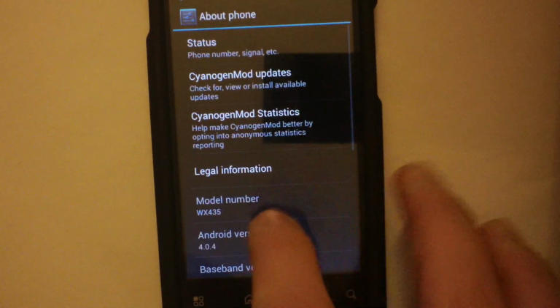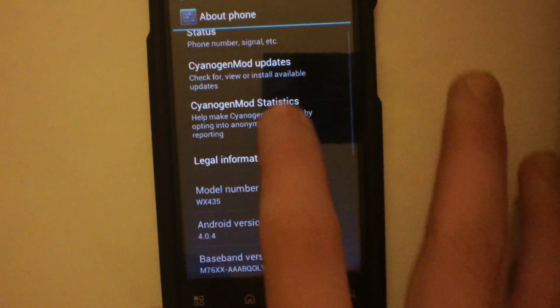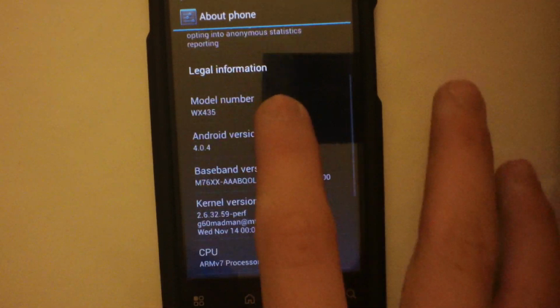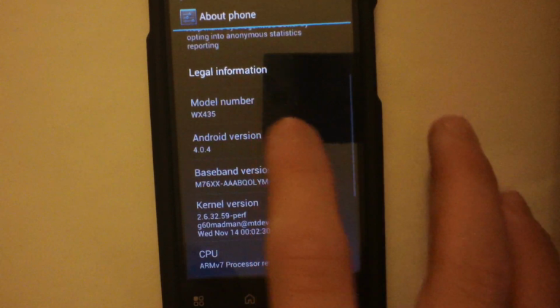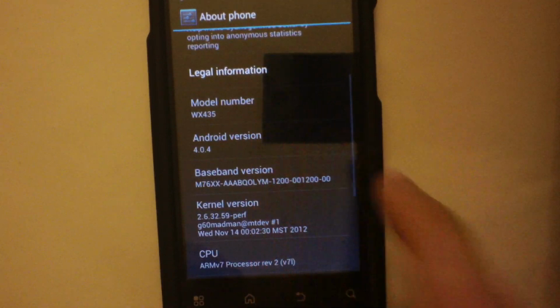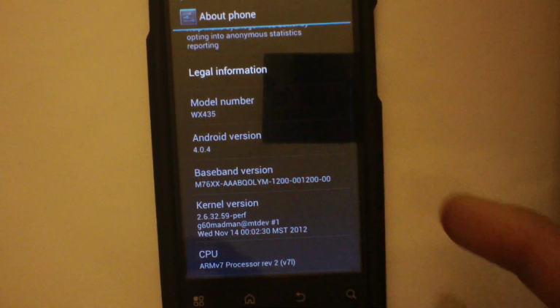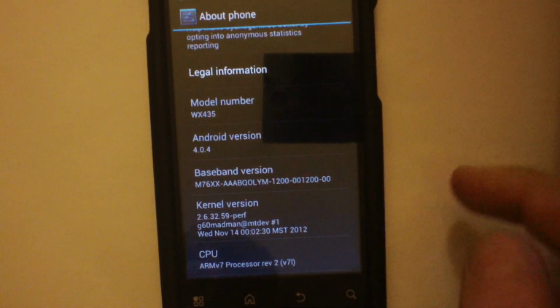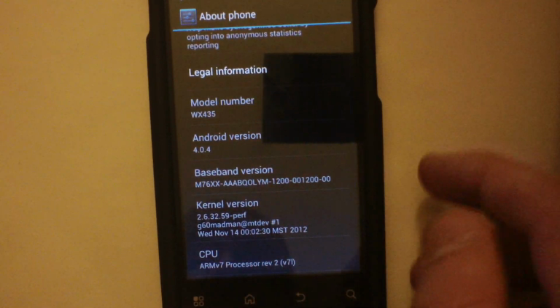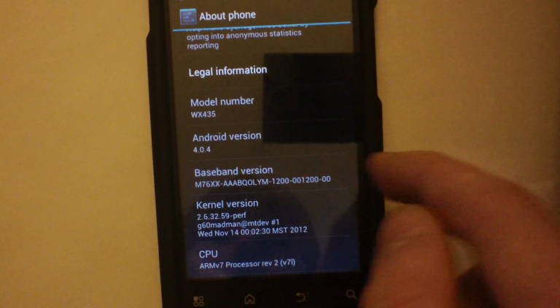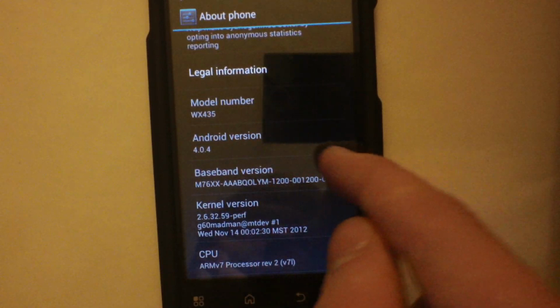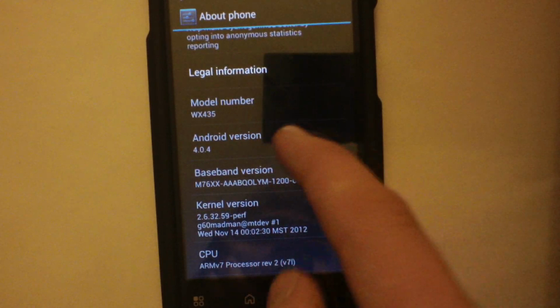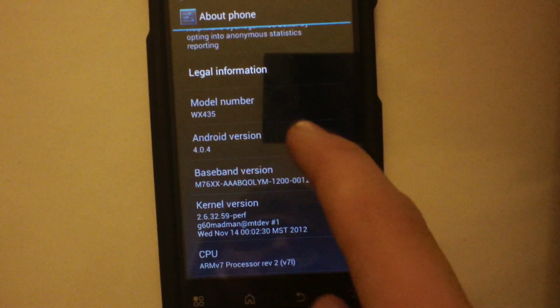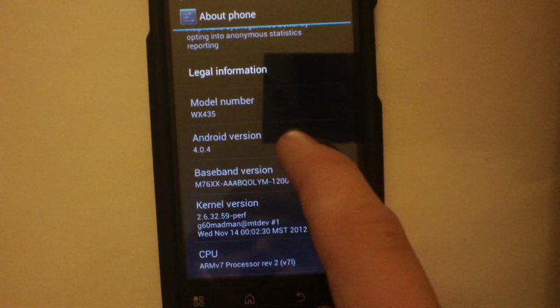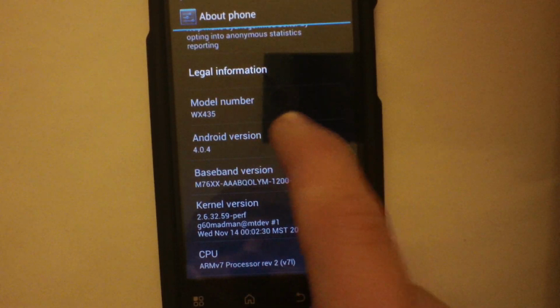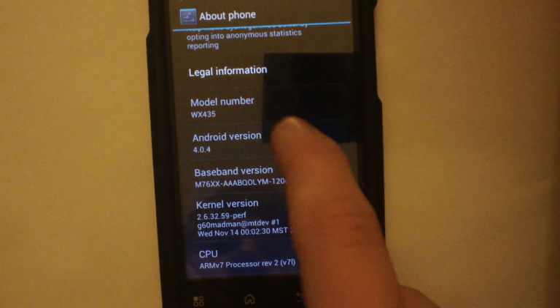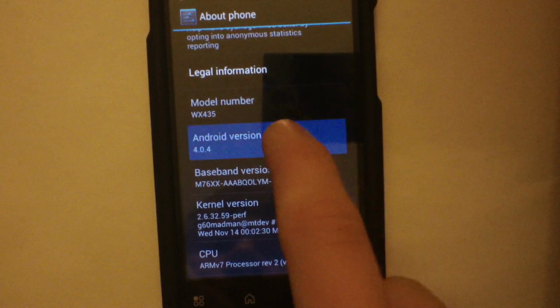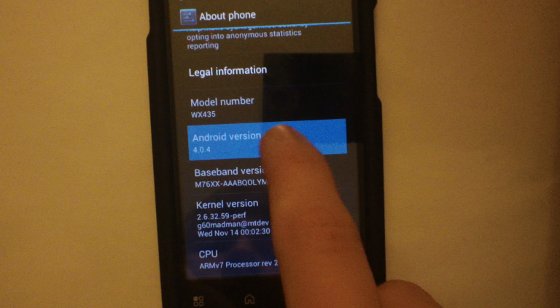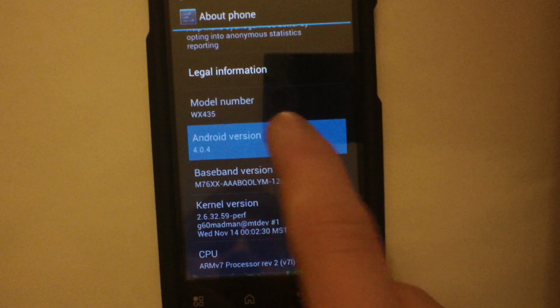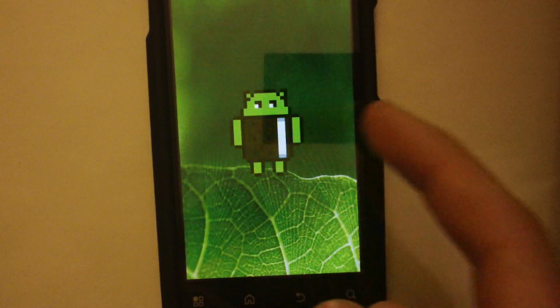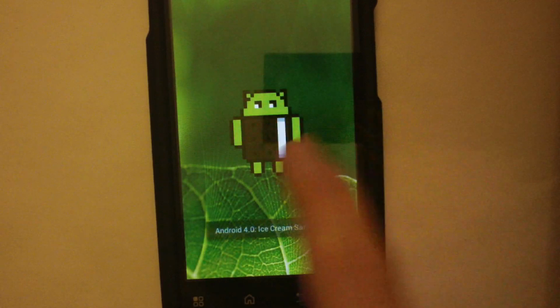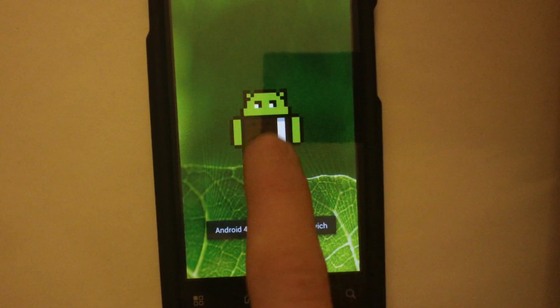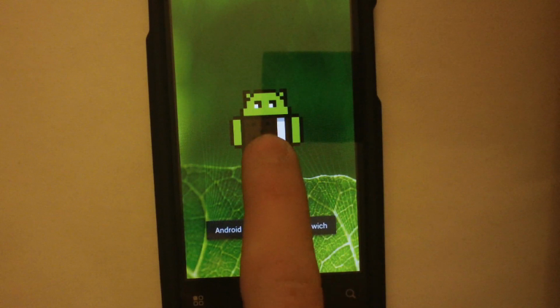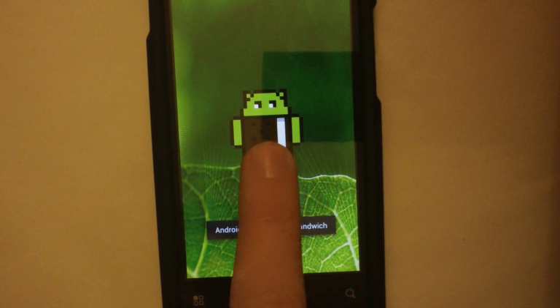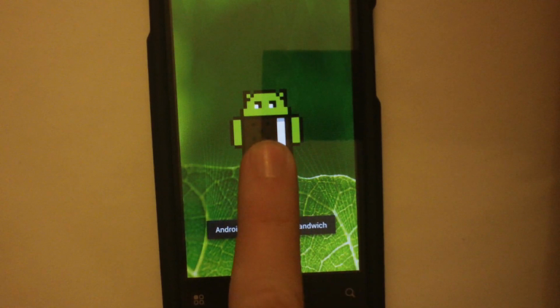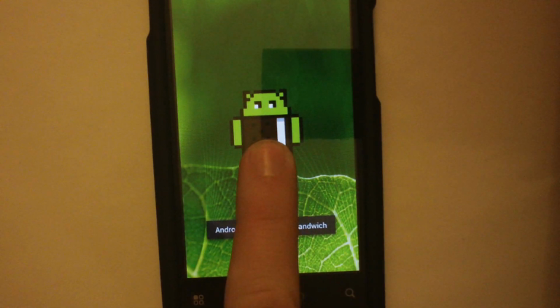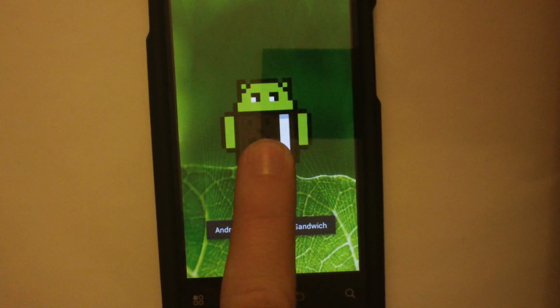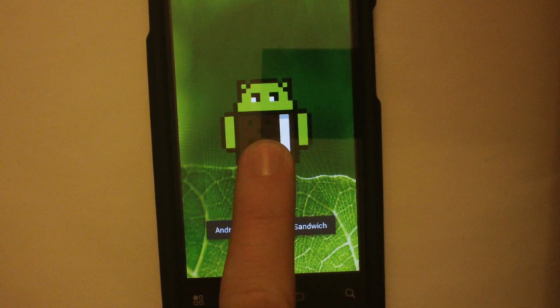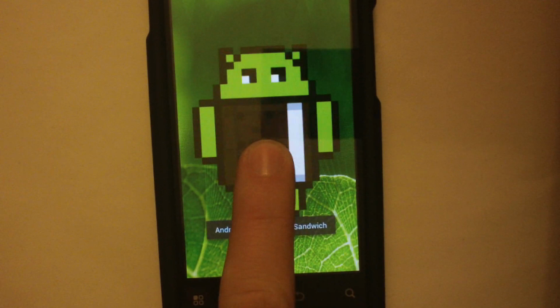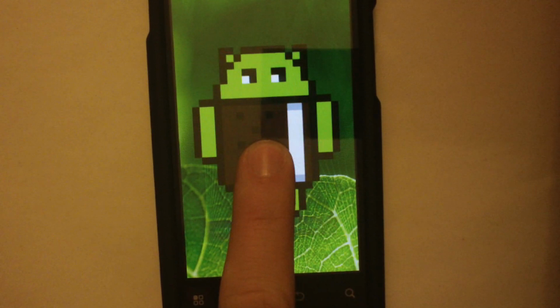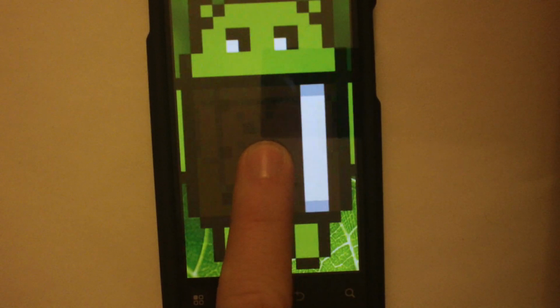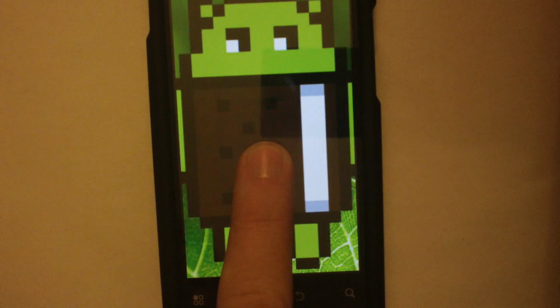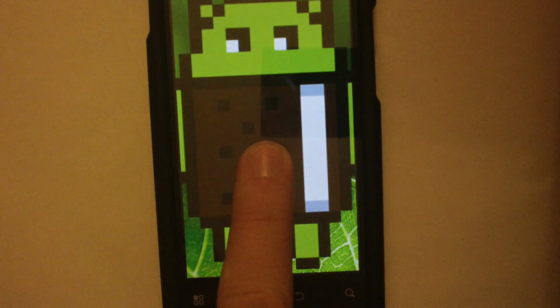We'll go into Android version — as you can see, 4.0.4. This is a legitimate Ice Cream Sandwich.